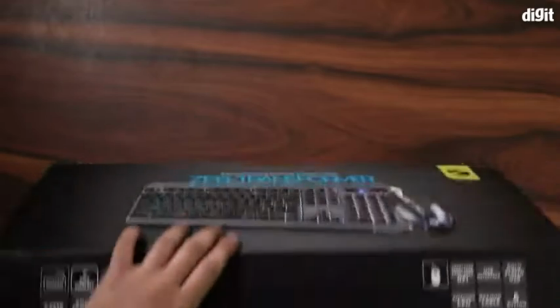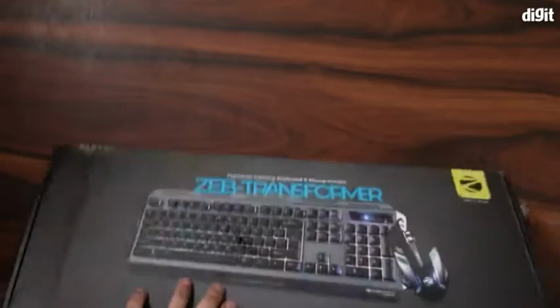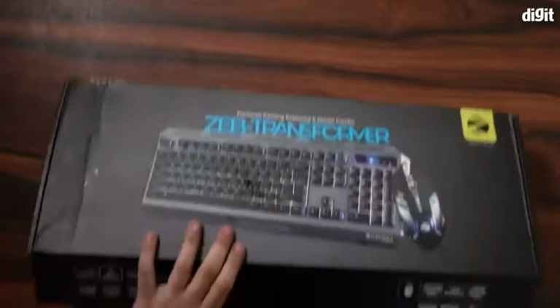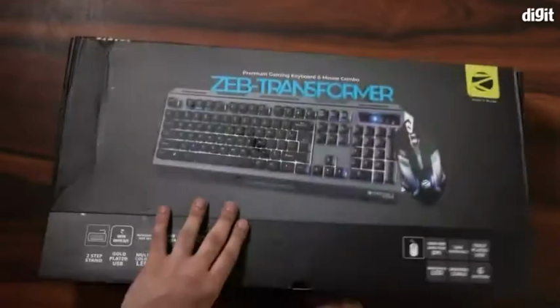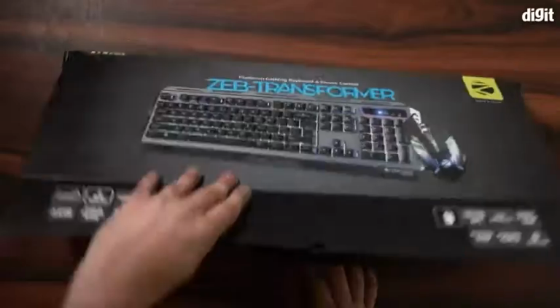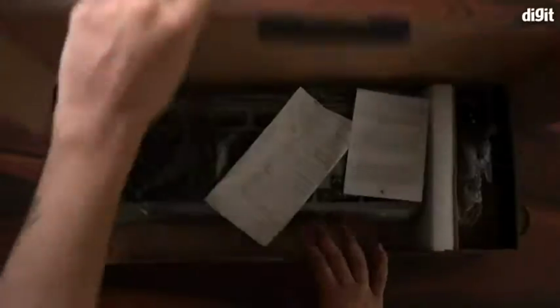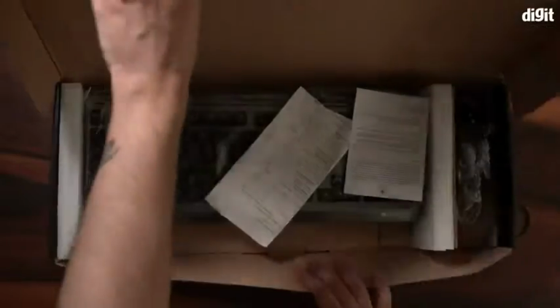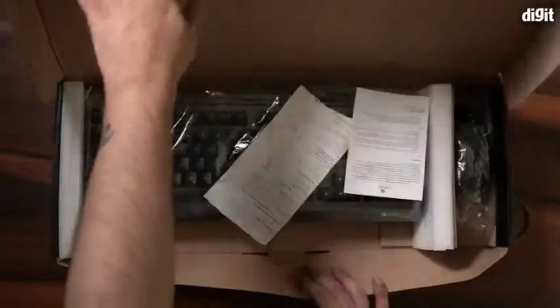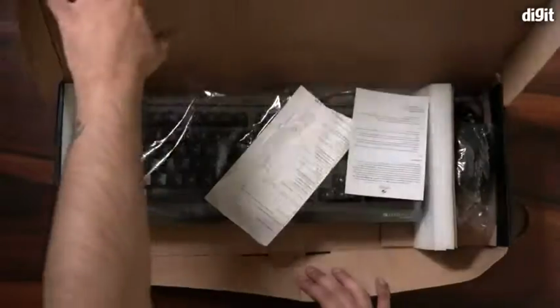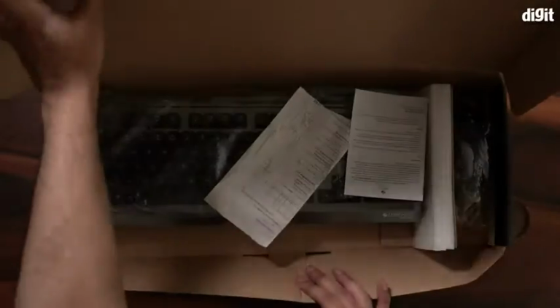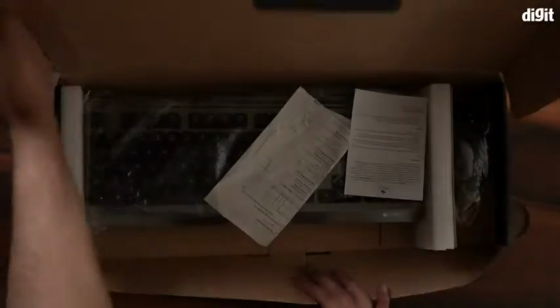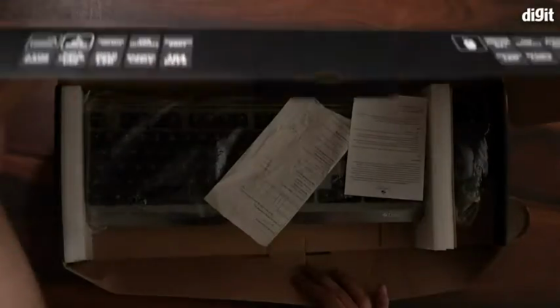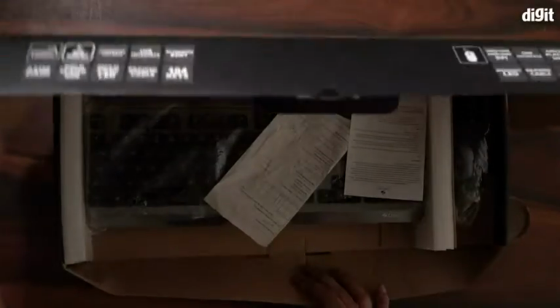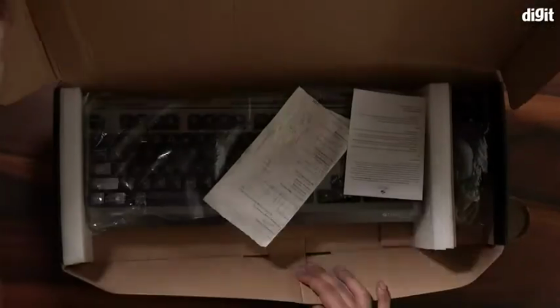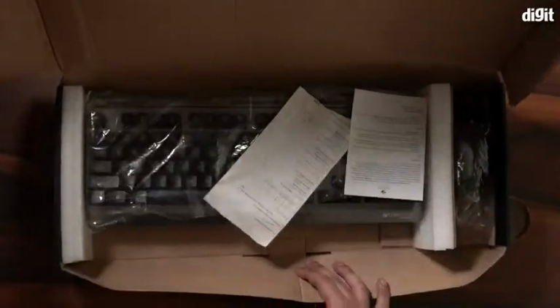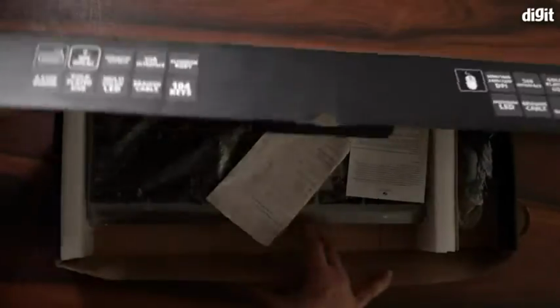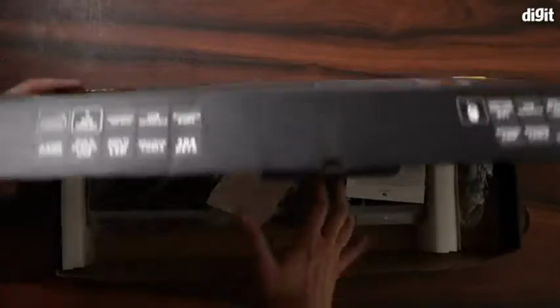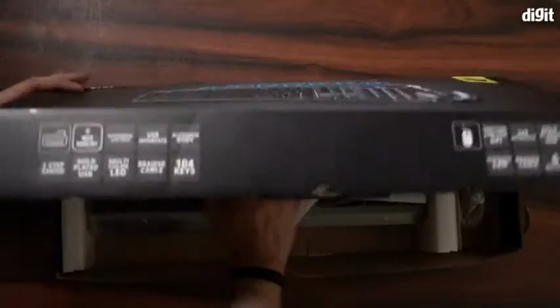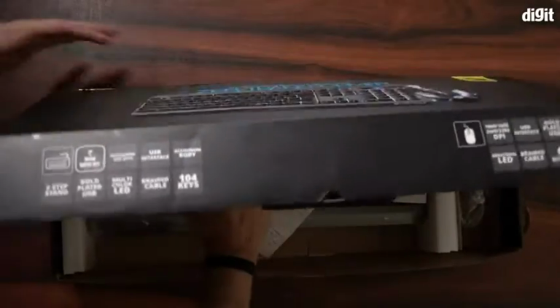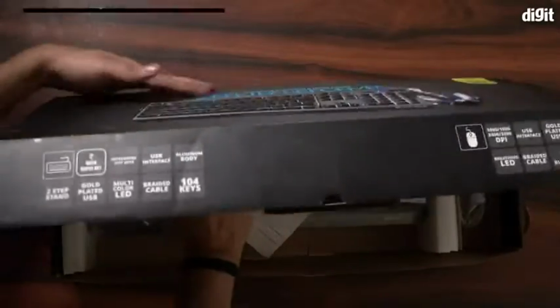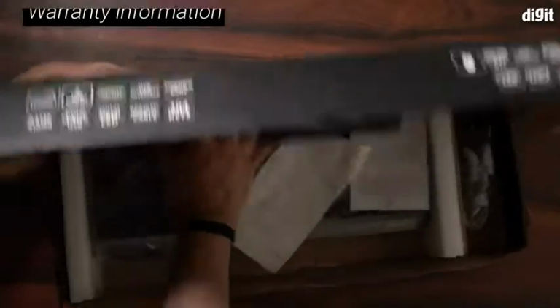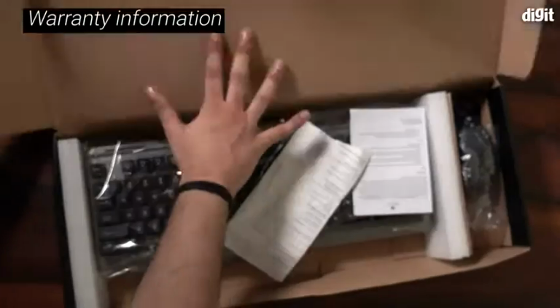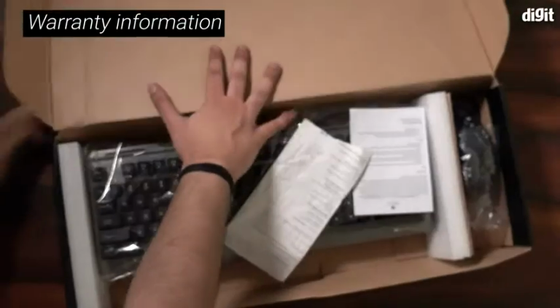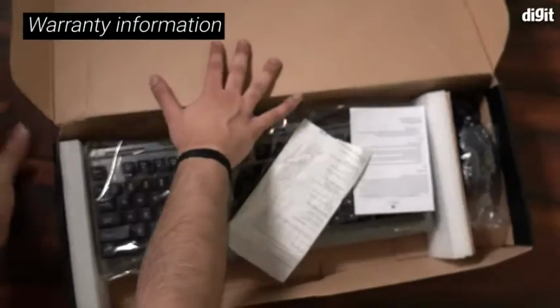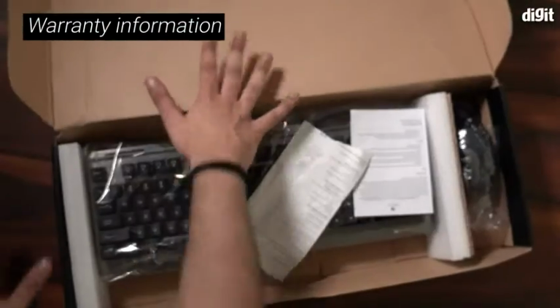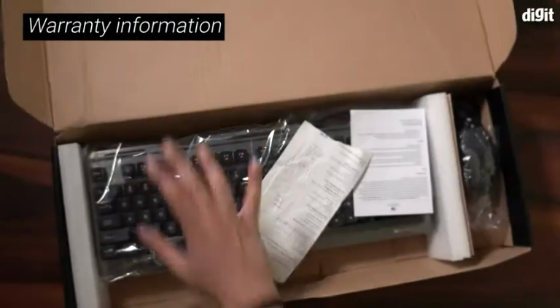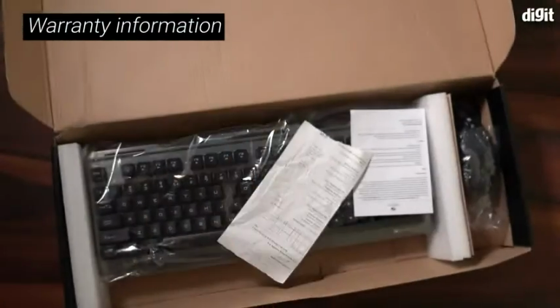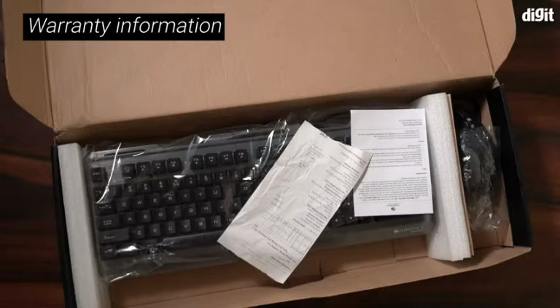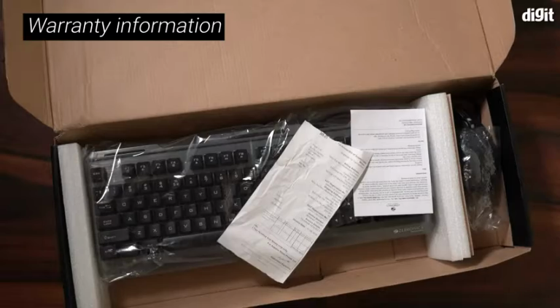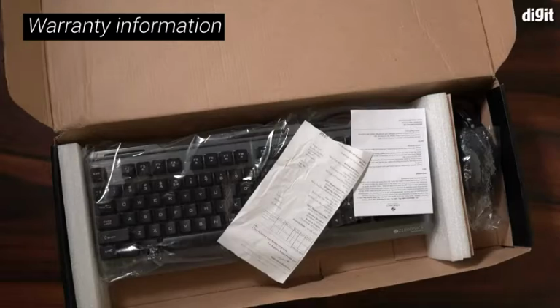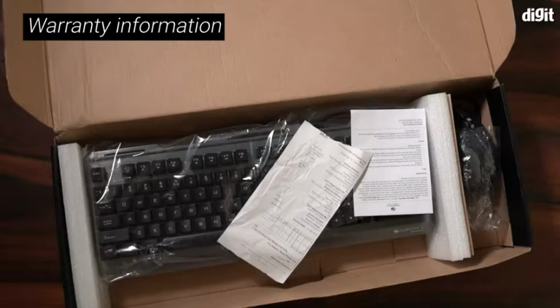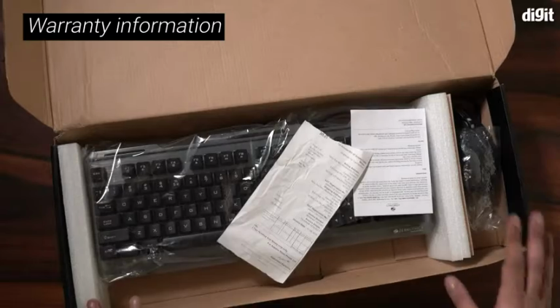We have to open the lid like this. At the very top we have a document. This seems to be warranty information.